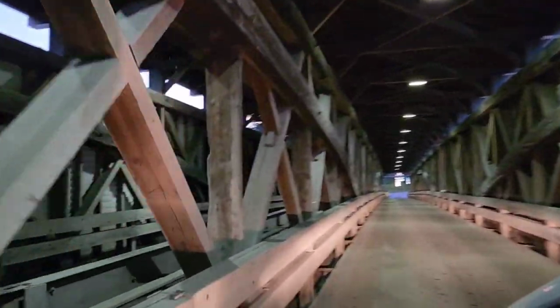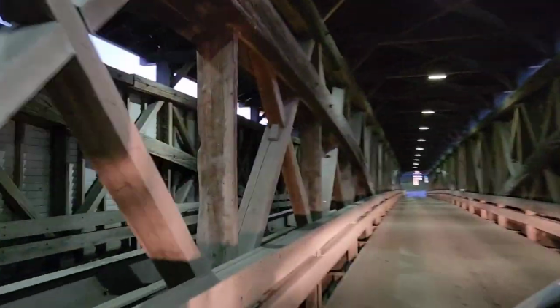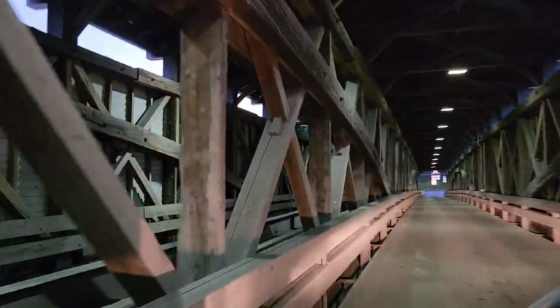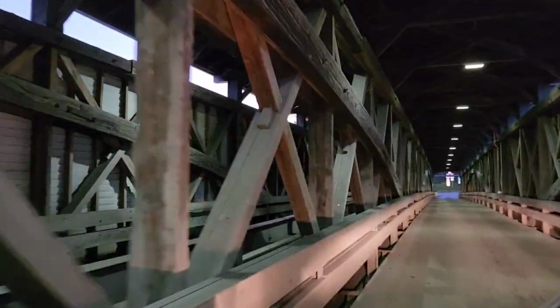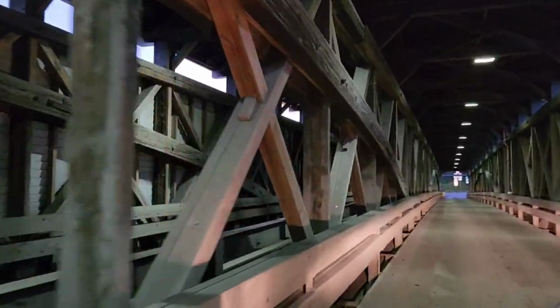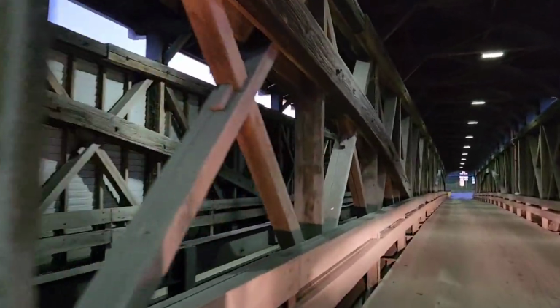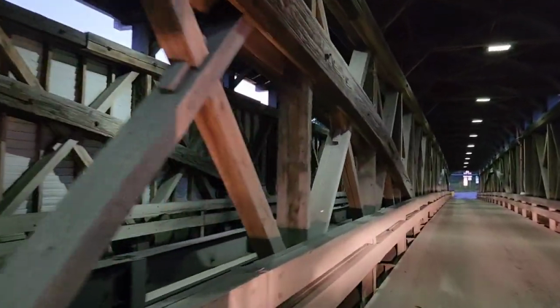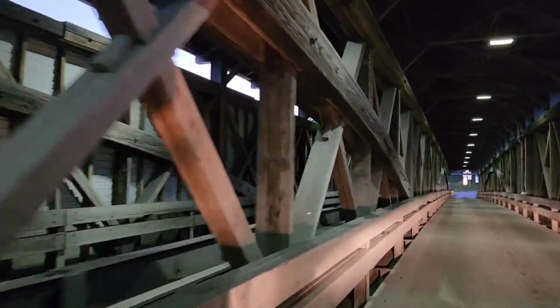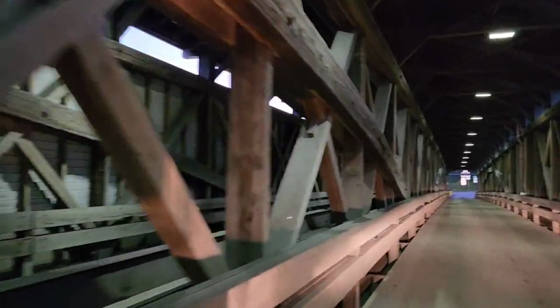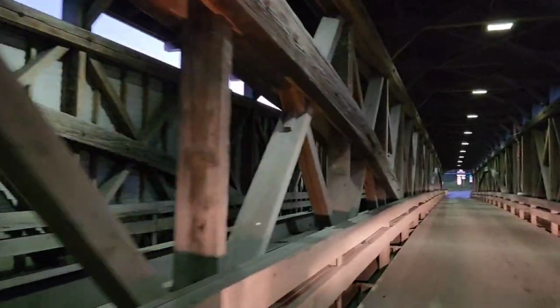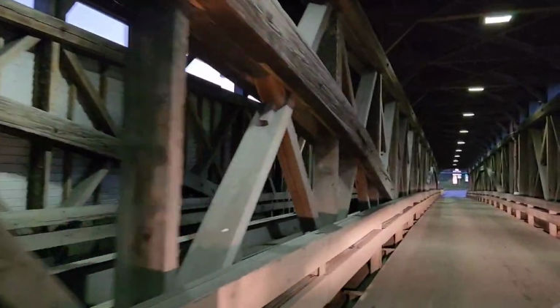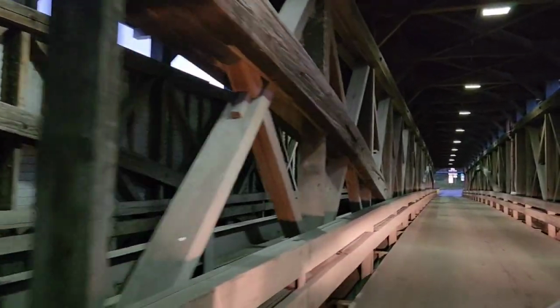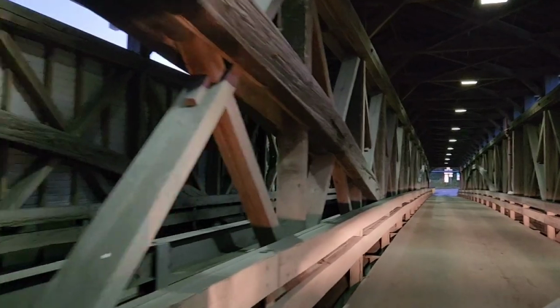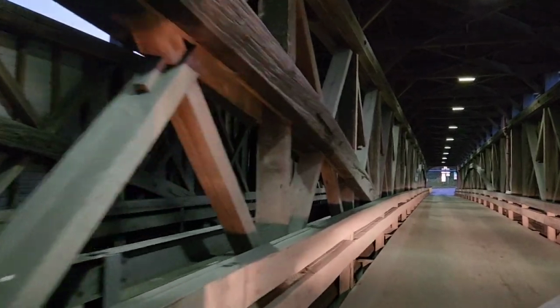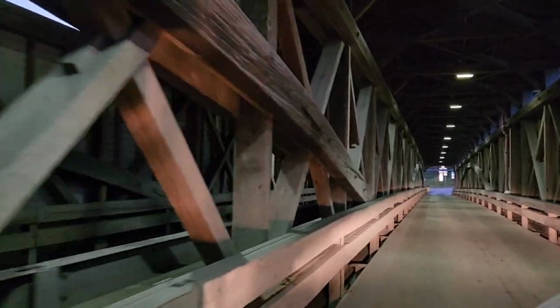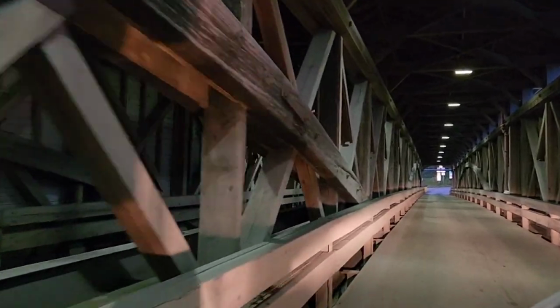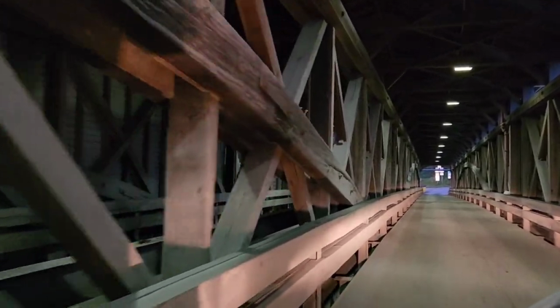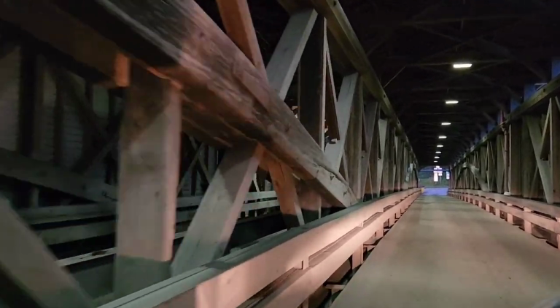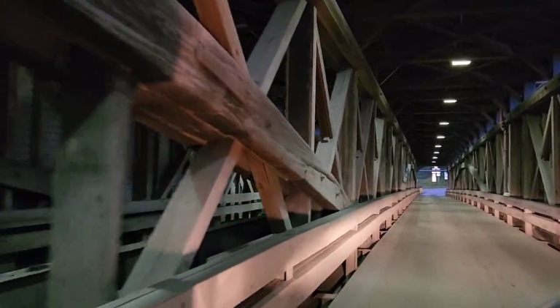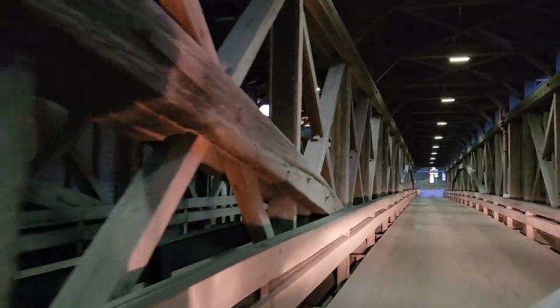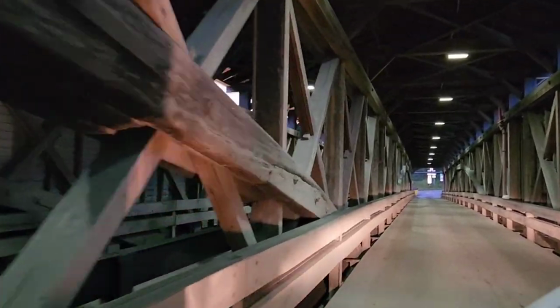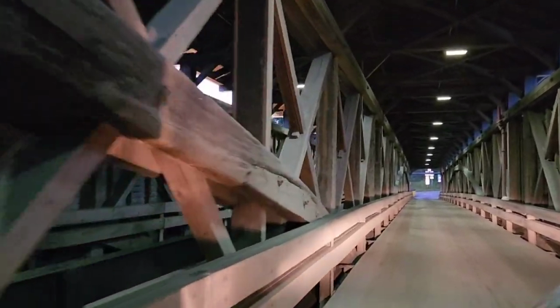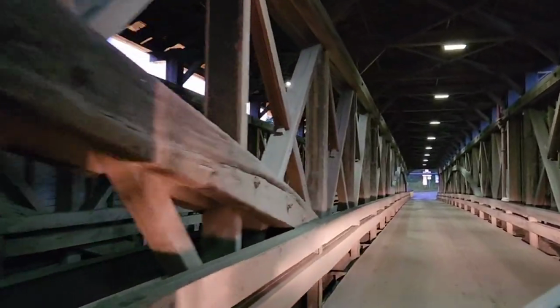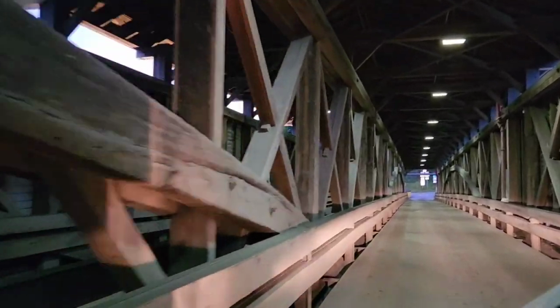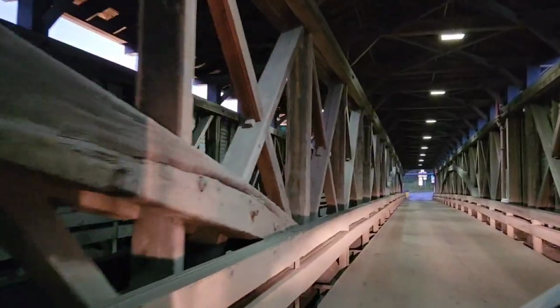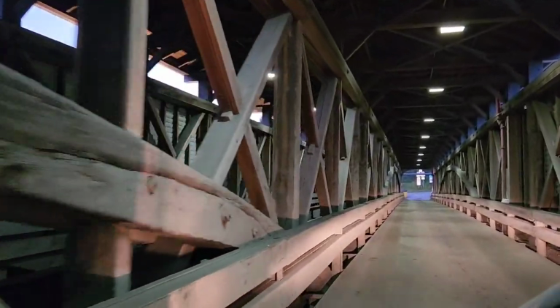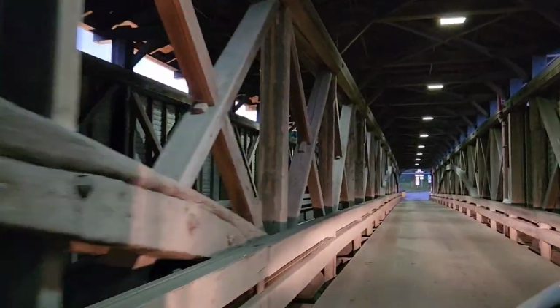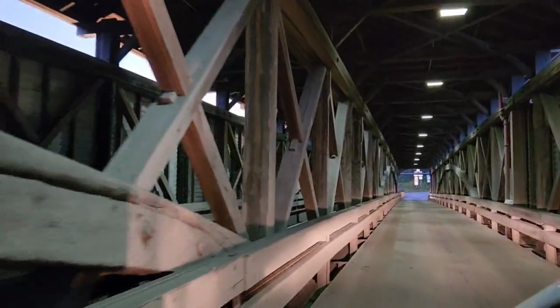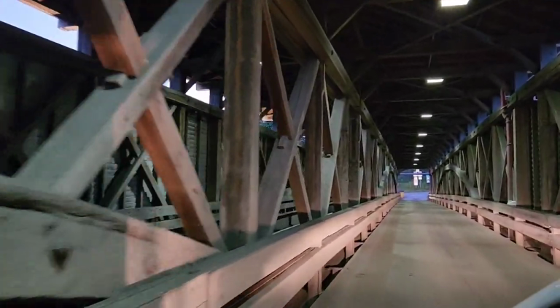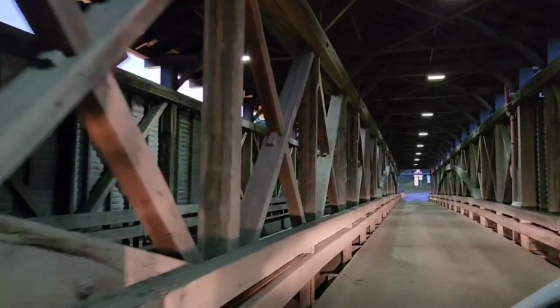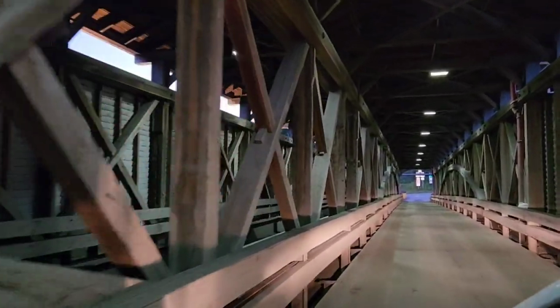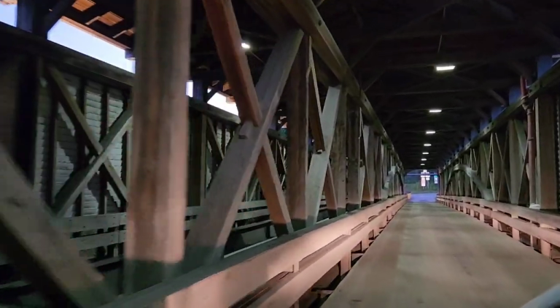I've never seen a double-sided split in the center like this. This is really cool.